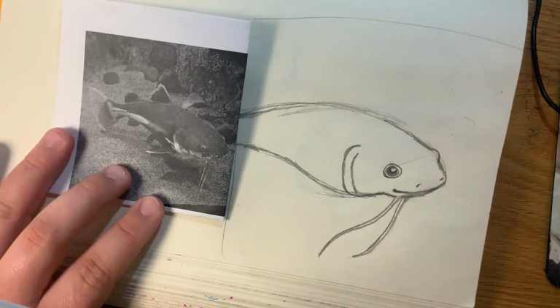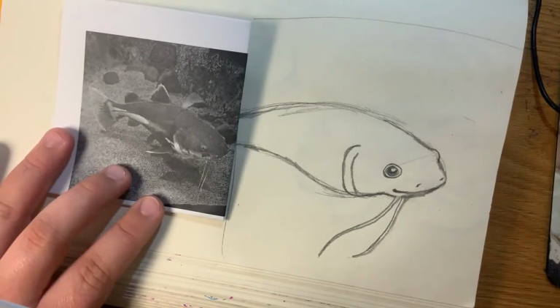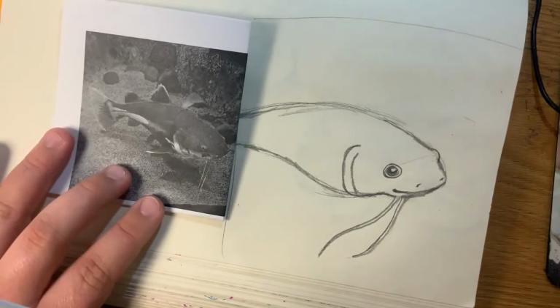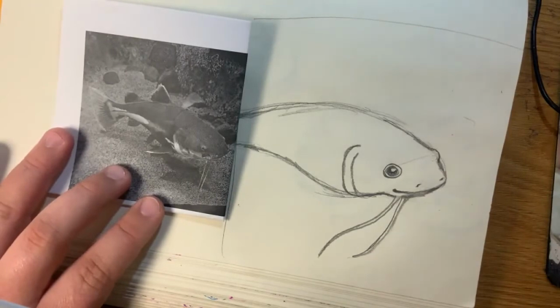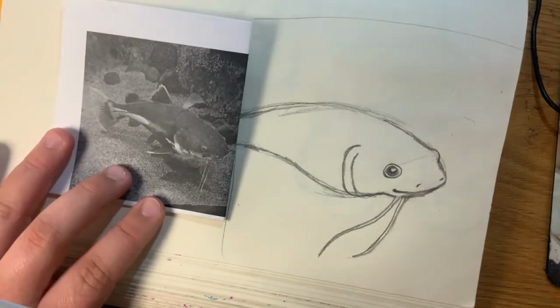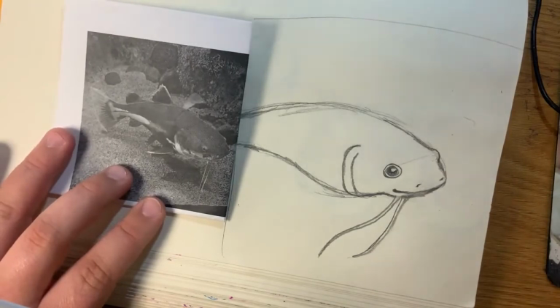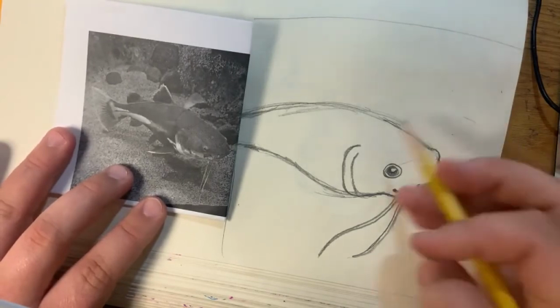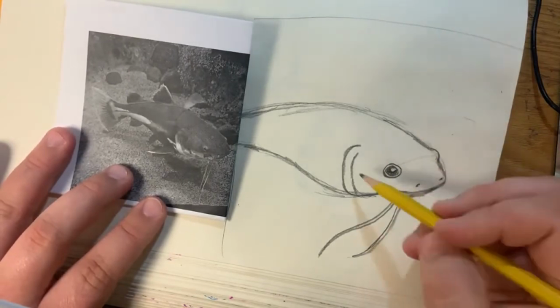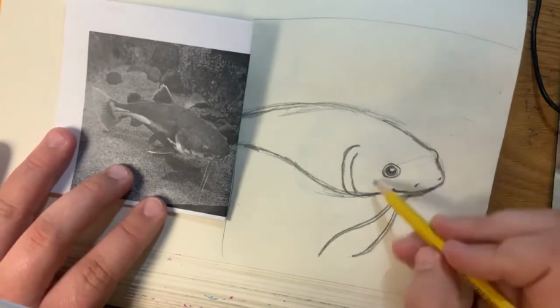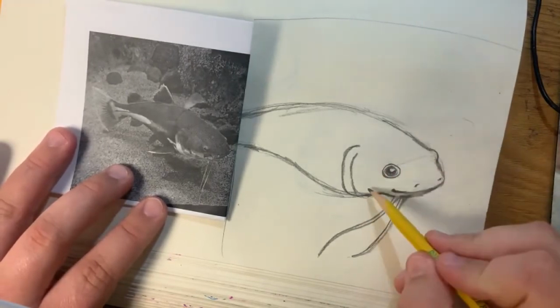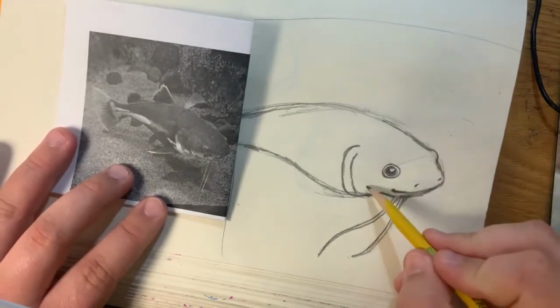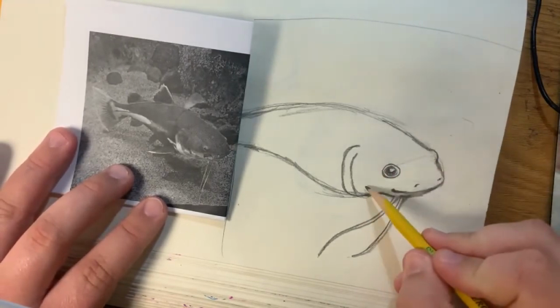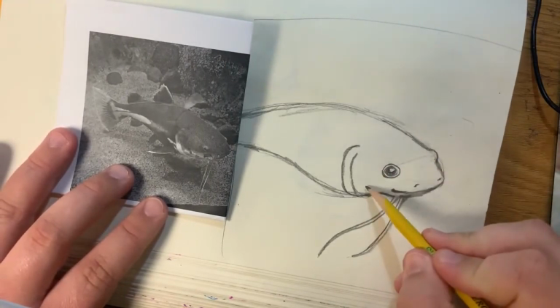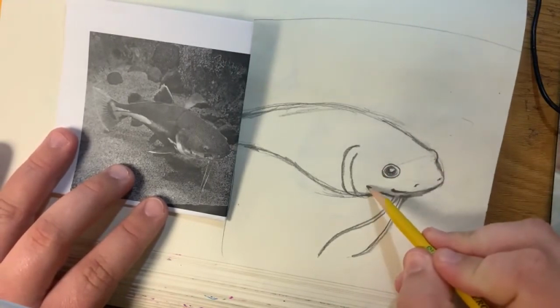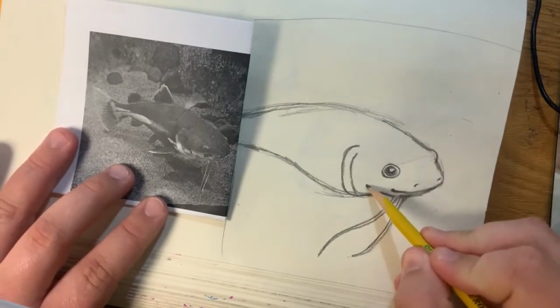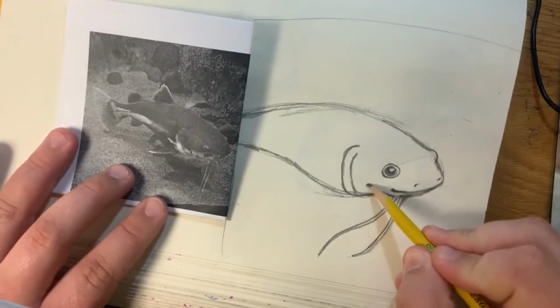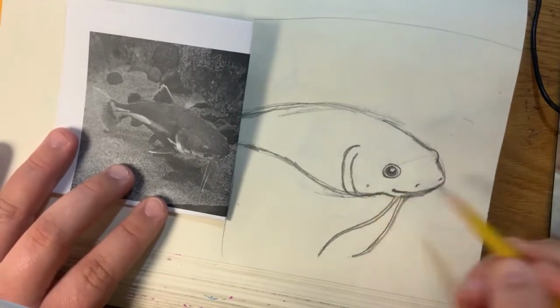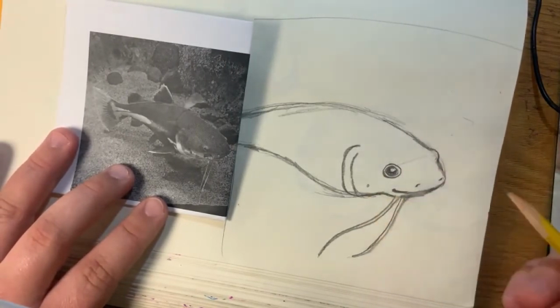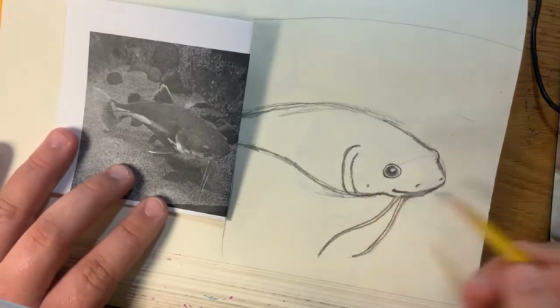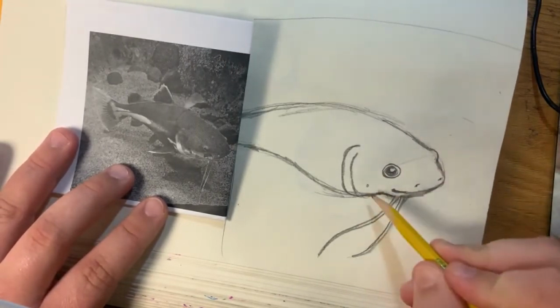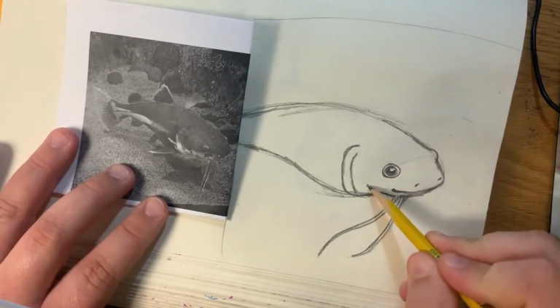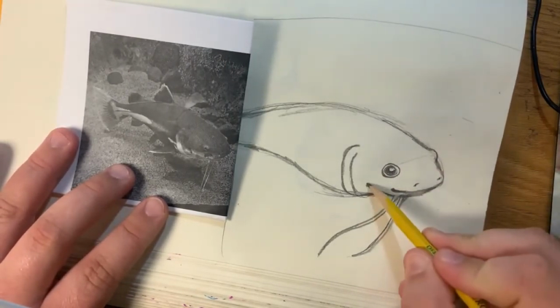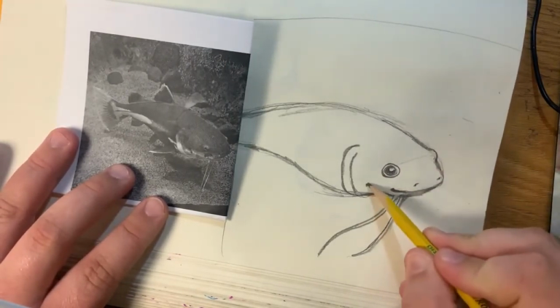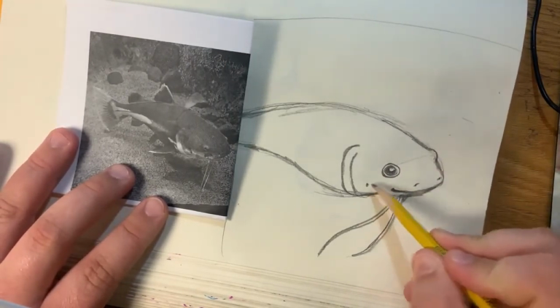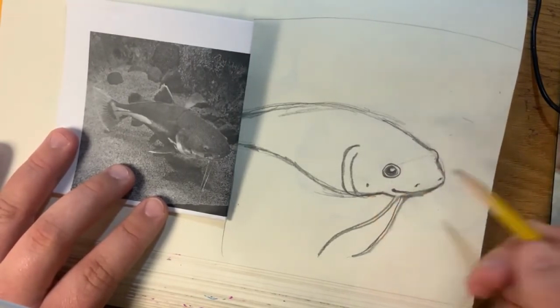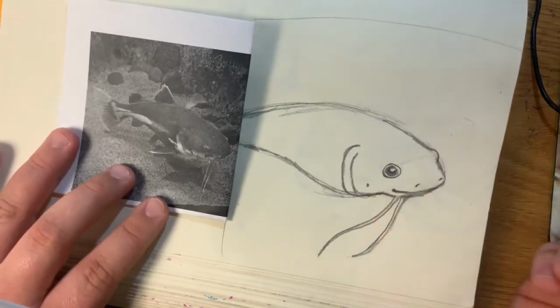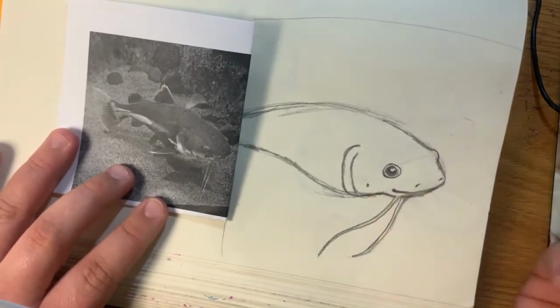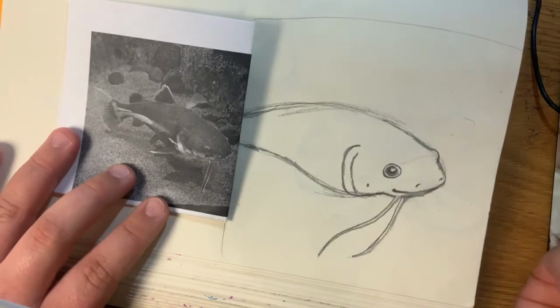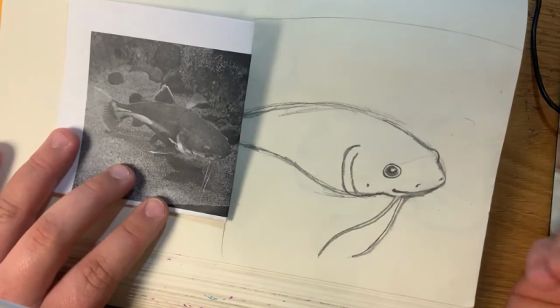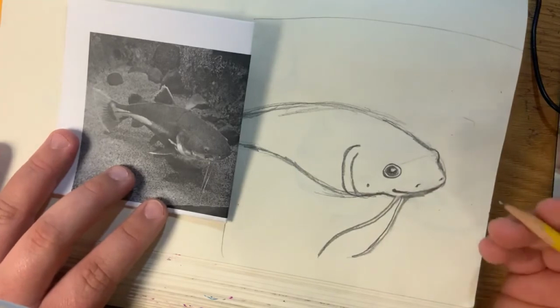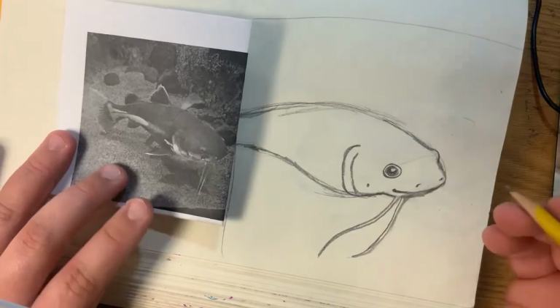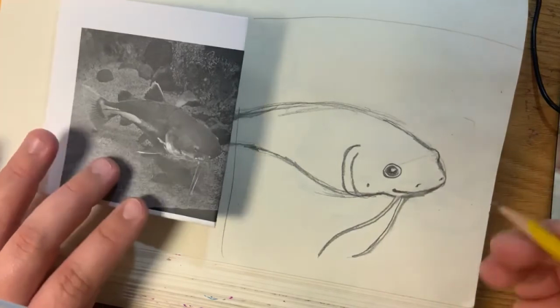Next, there's a little hole here — I don't know what that hole is, but I'm just going to draw a little circle there because I see a hole in the side of their face. Moving on, we're going to go ahead and do the fins, which I think makes it look most fish-like.